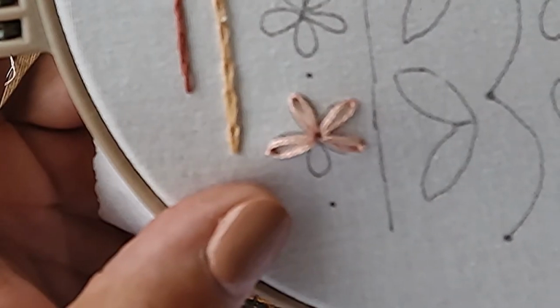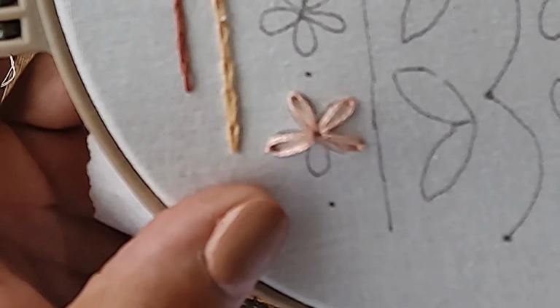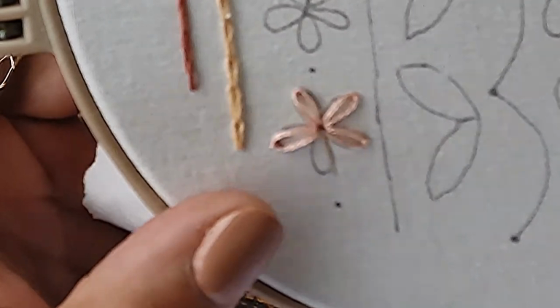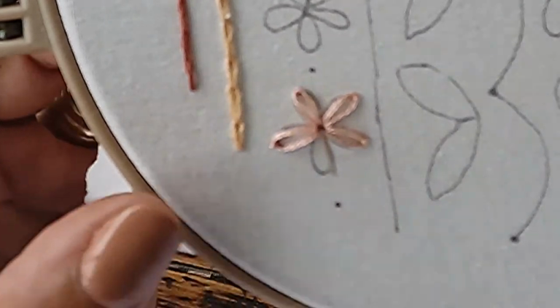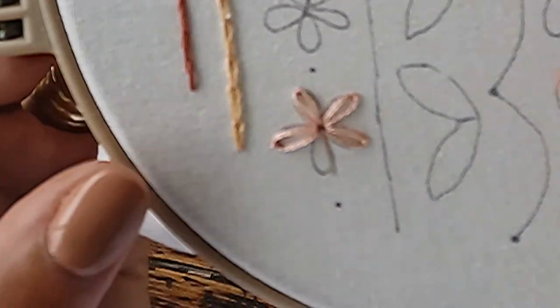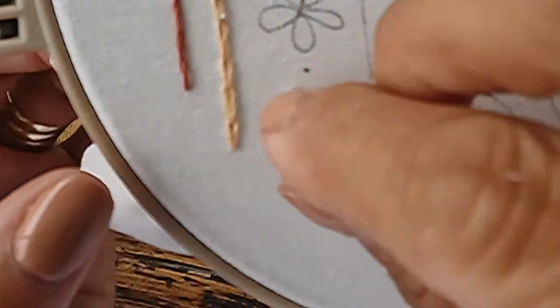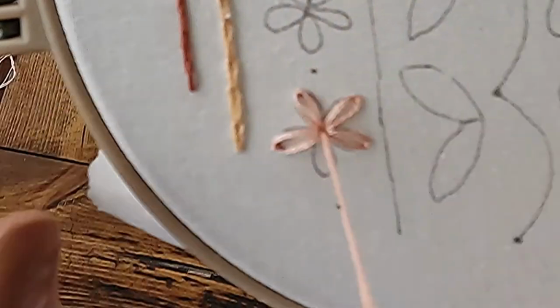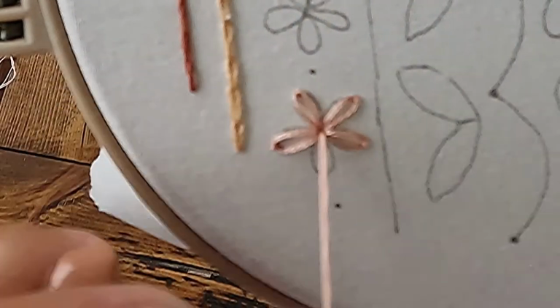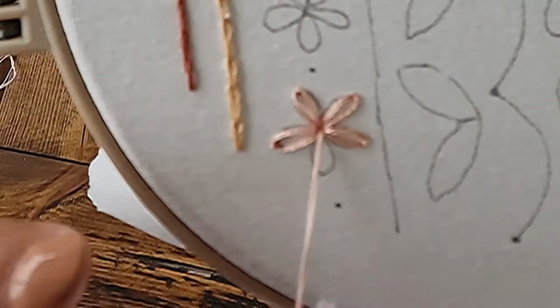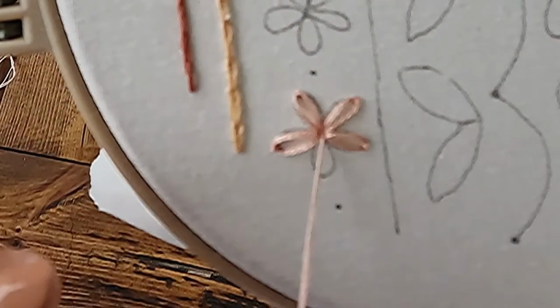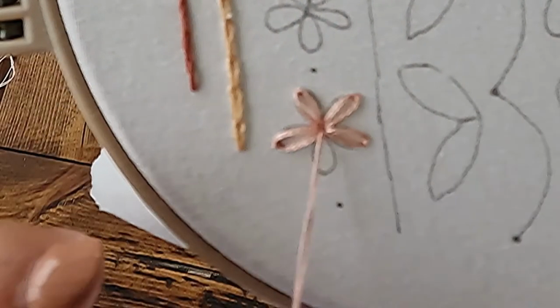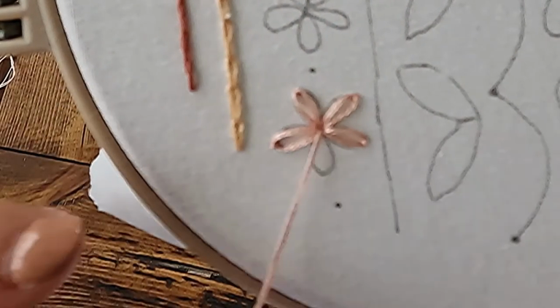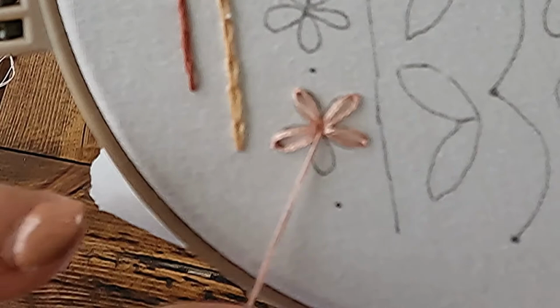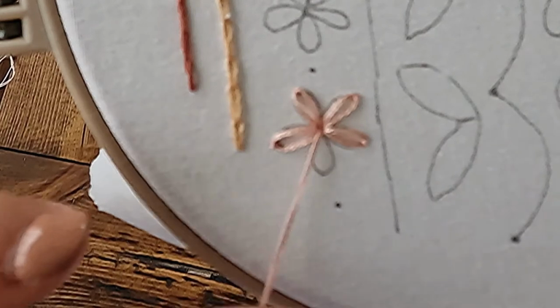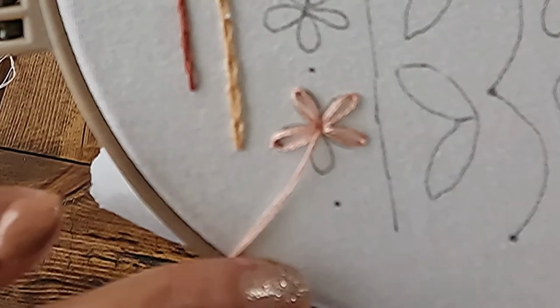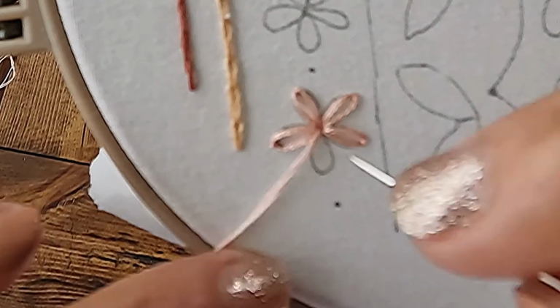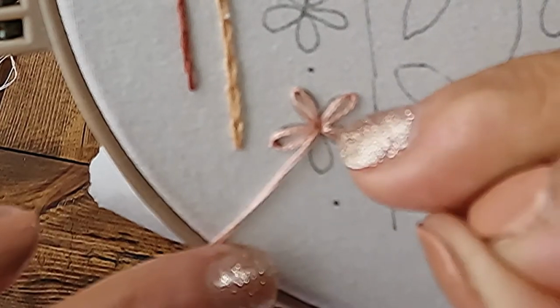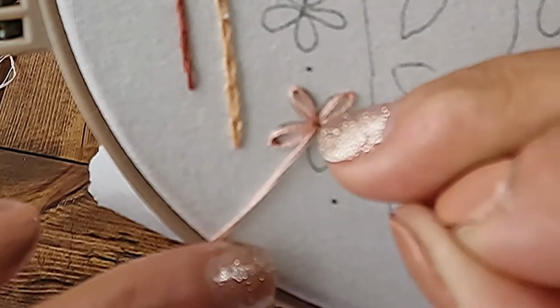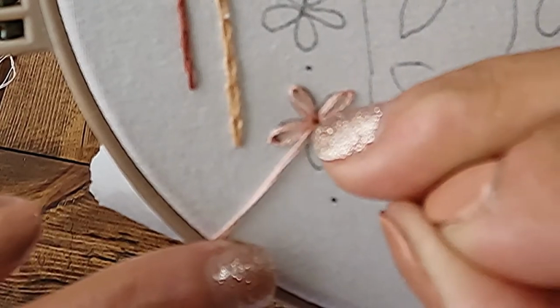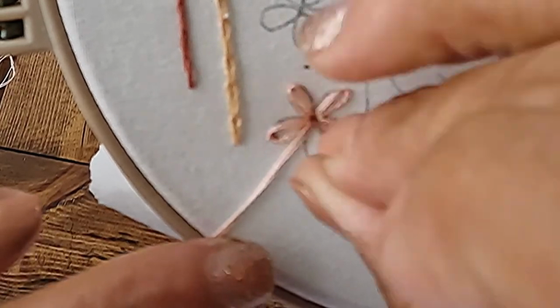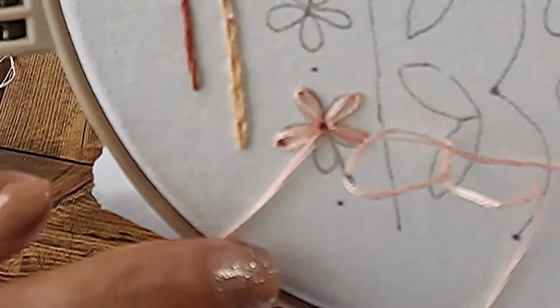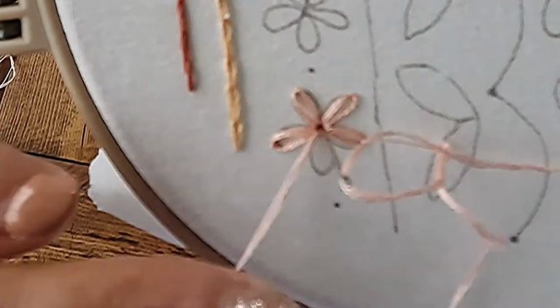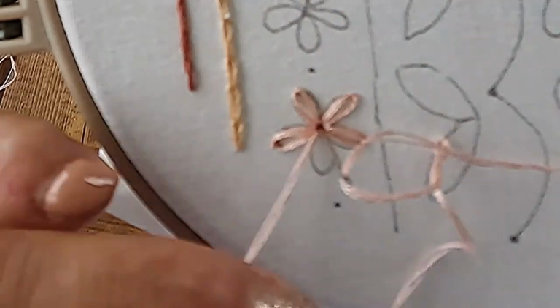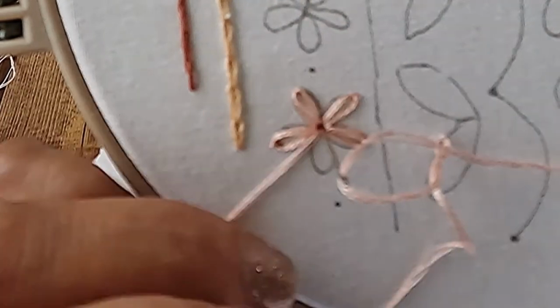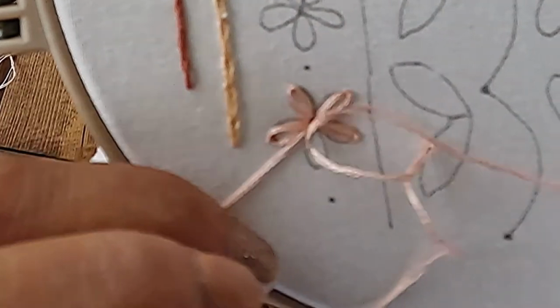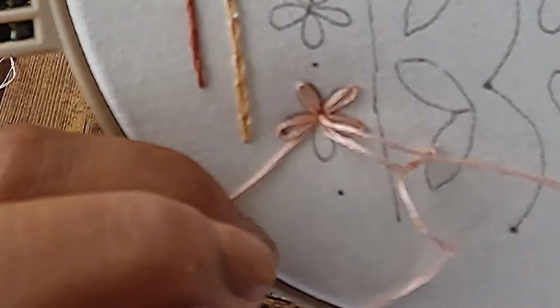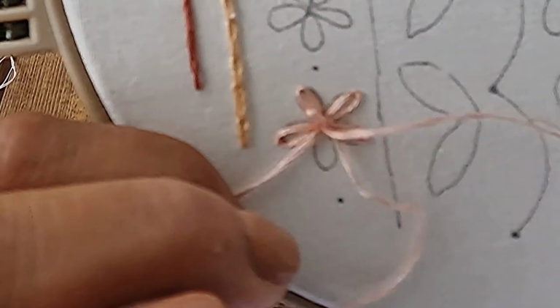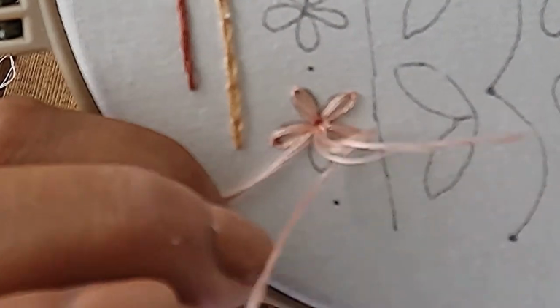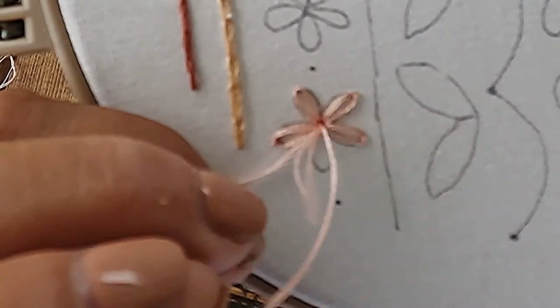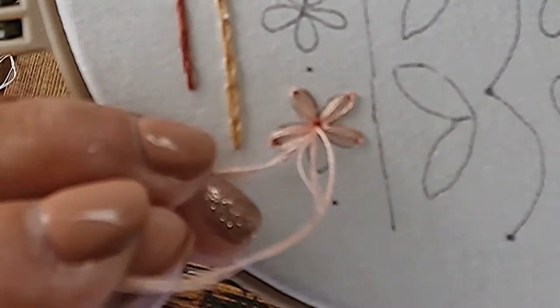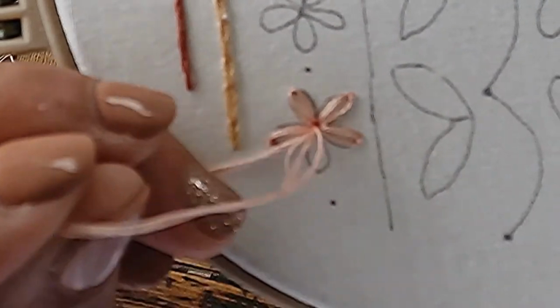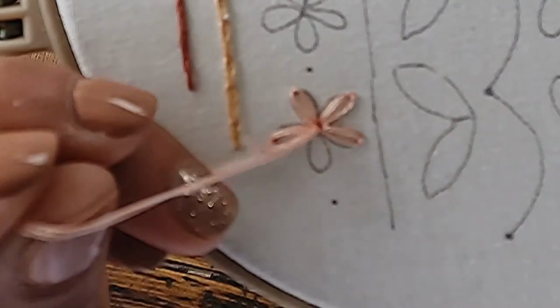Once you've completed all of your petals, then you can finish your flower by adding a french knot directly in the center.